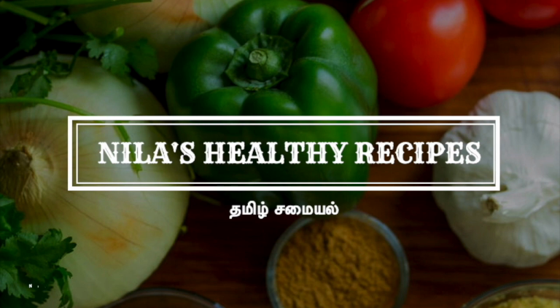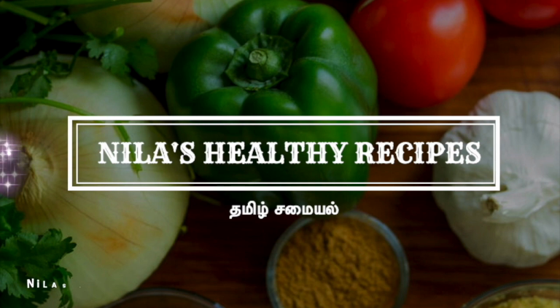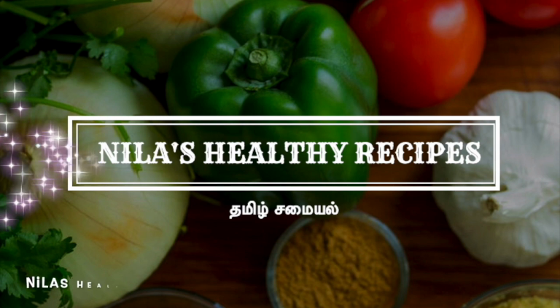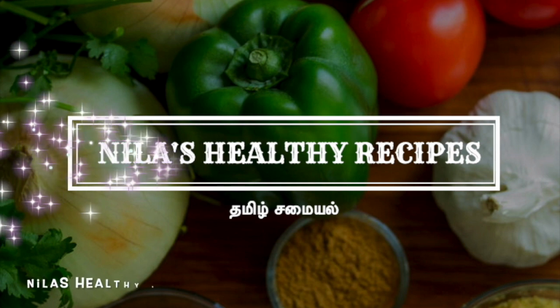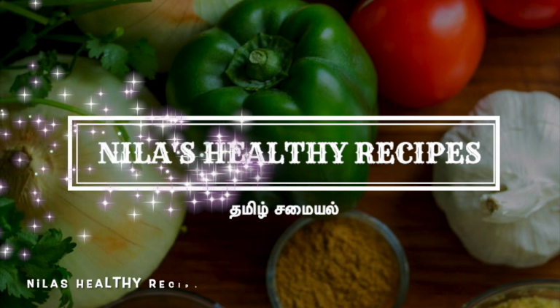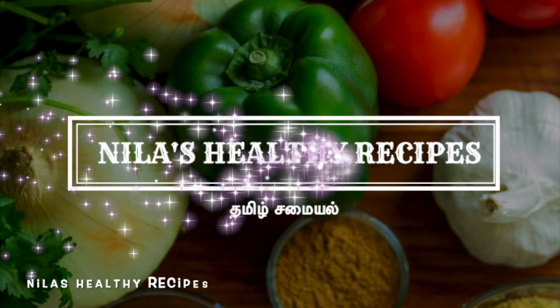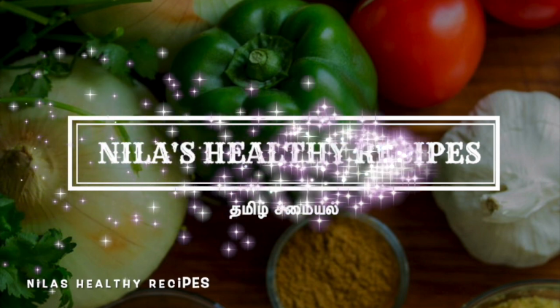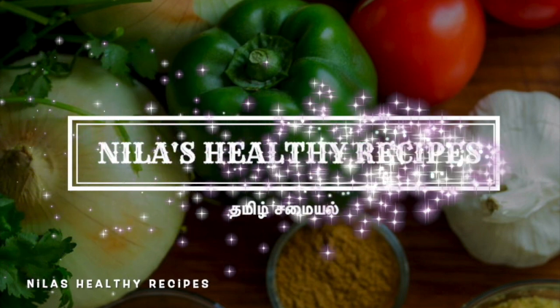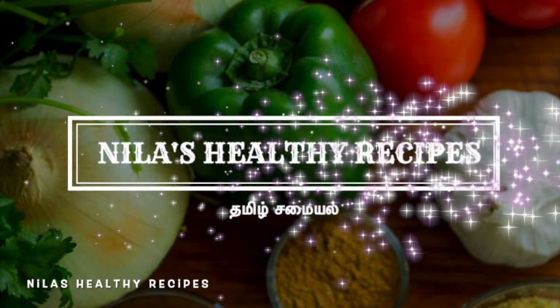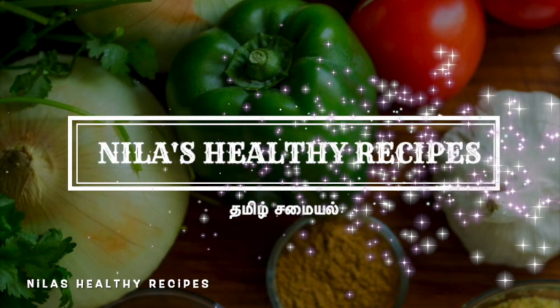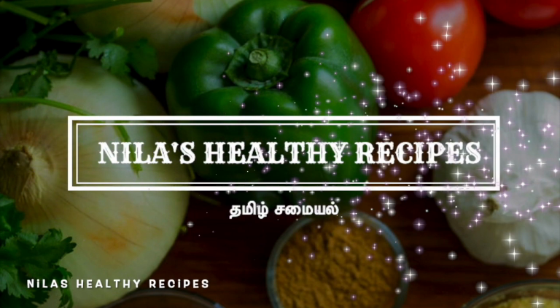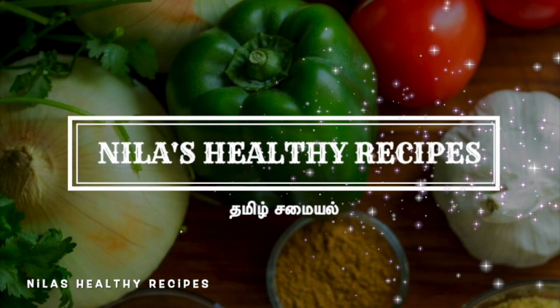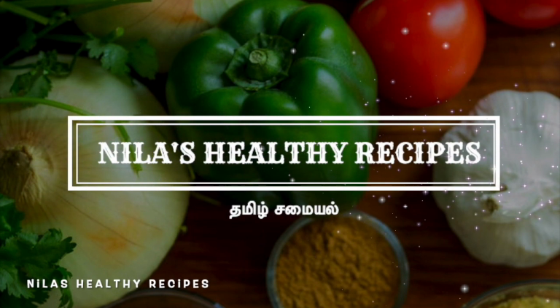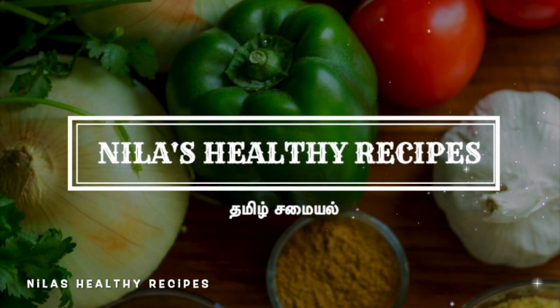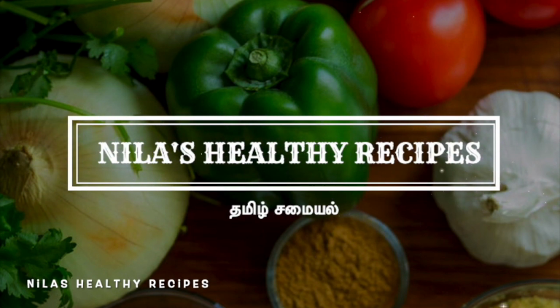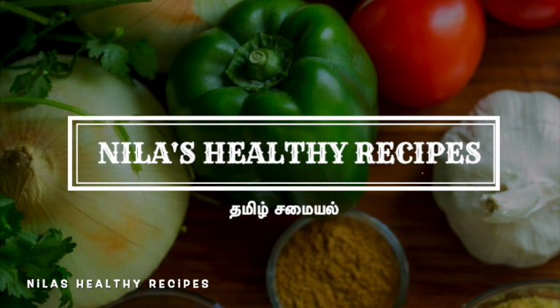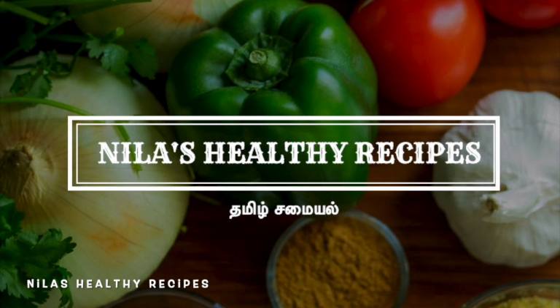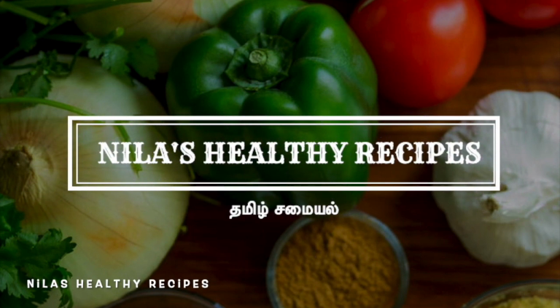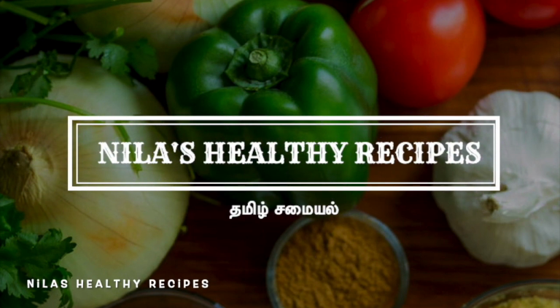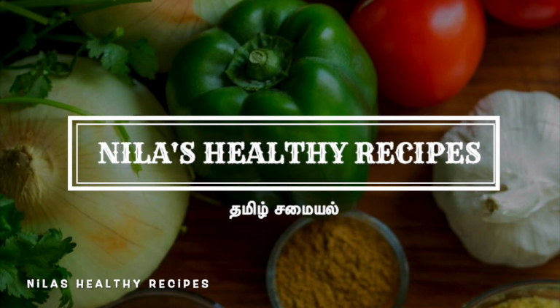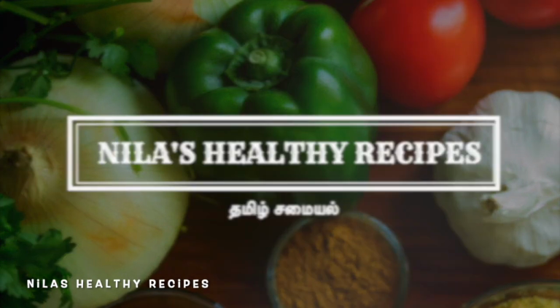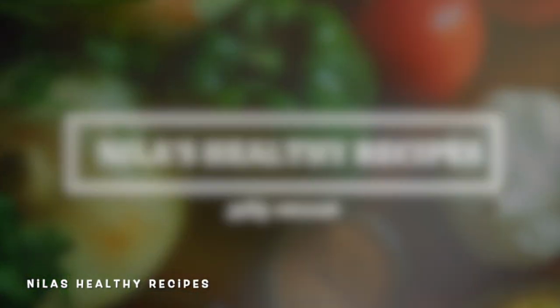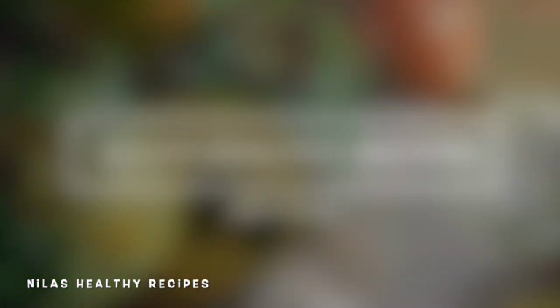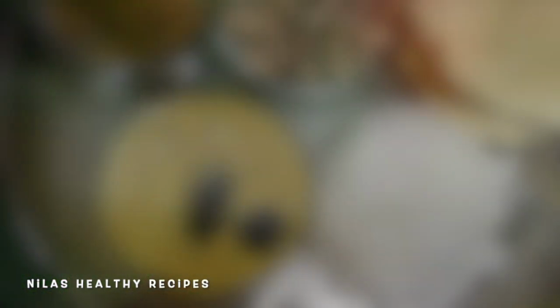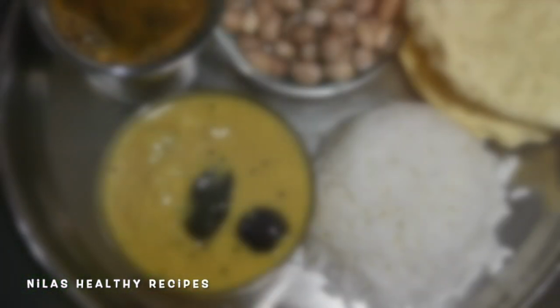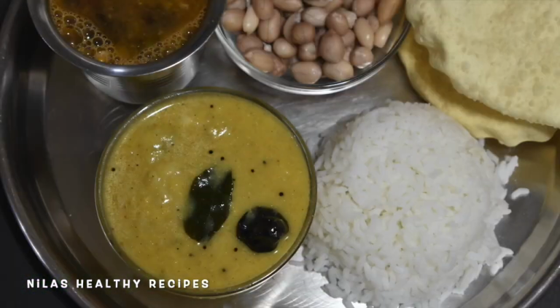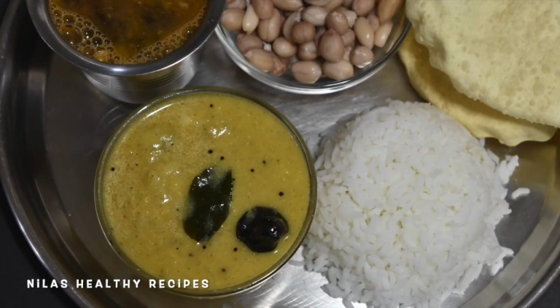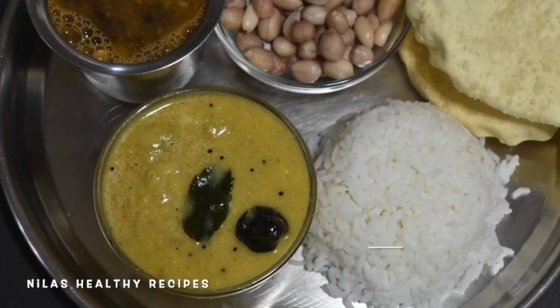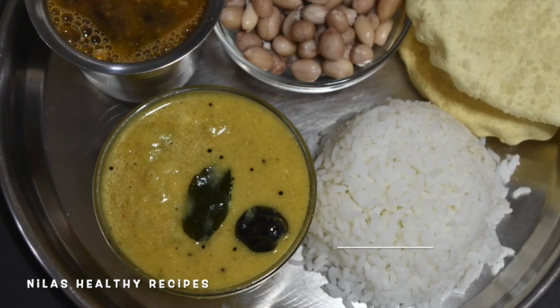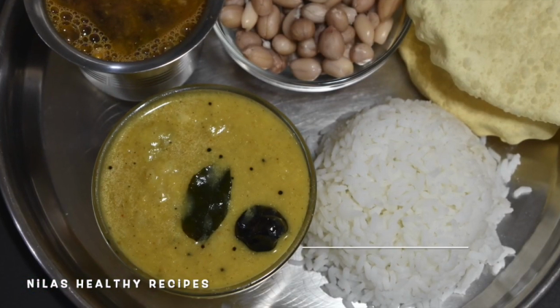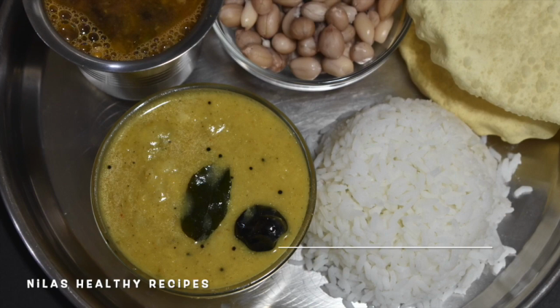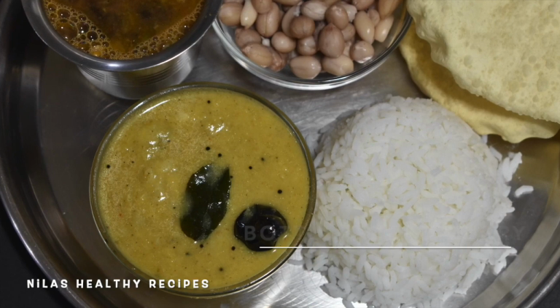Hello friends, welcome to Neelast Healthy Recipes. Today on our channel, we will learn how to make this Kolambu.